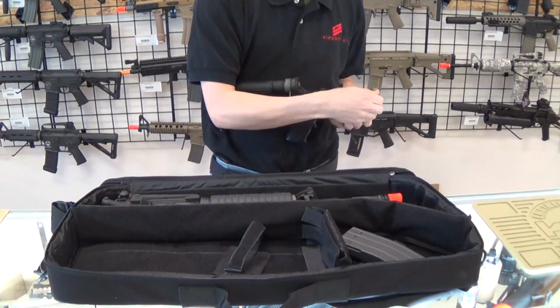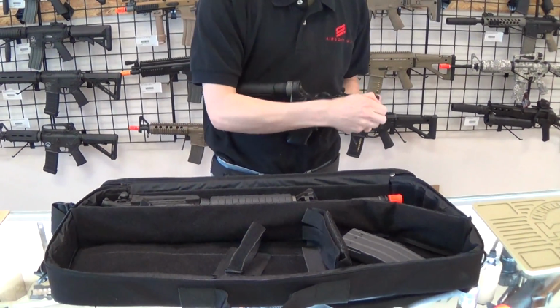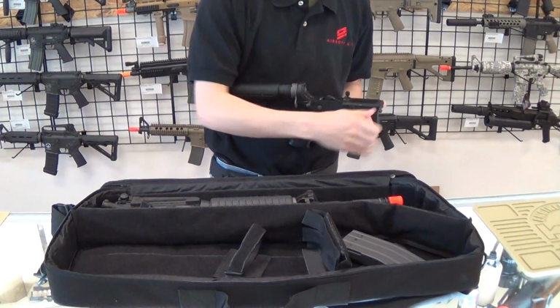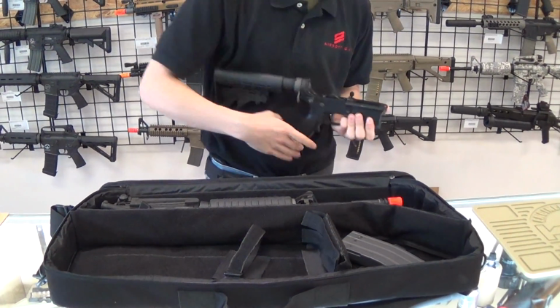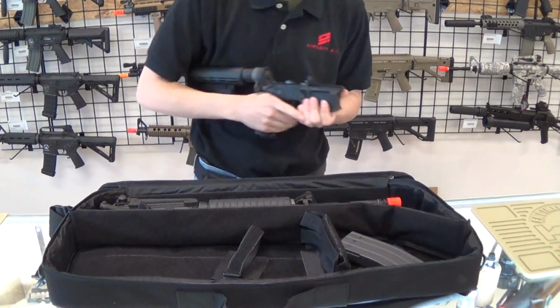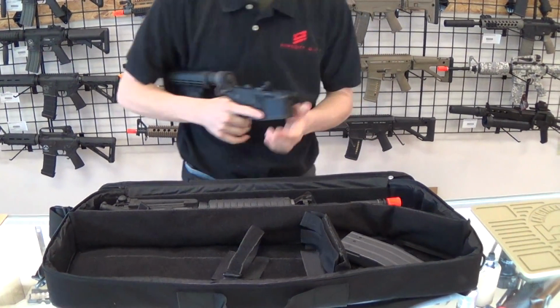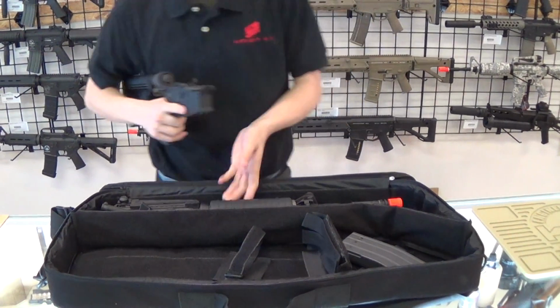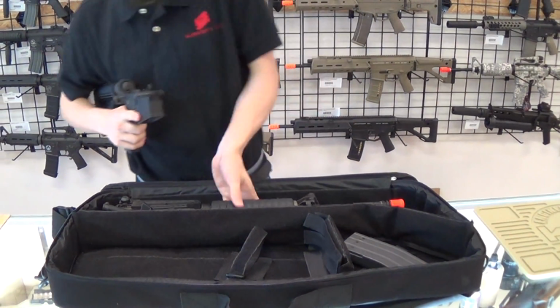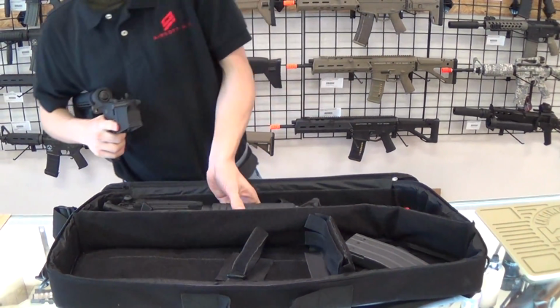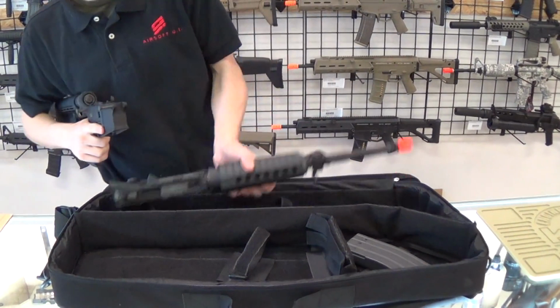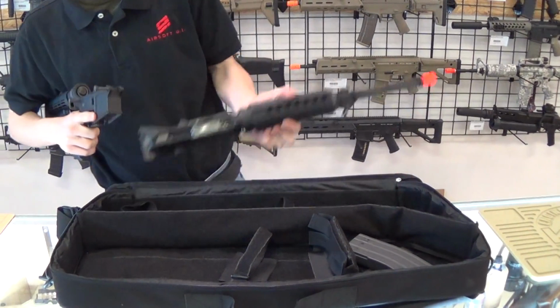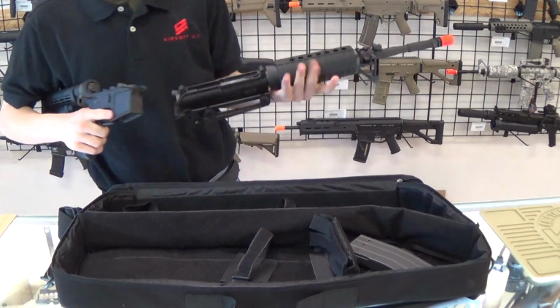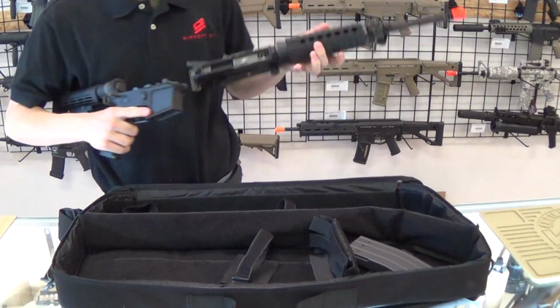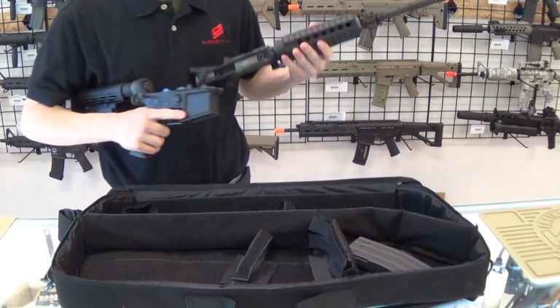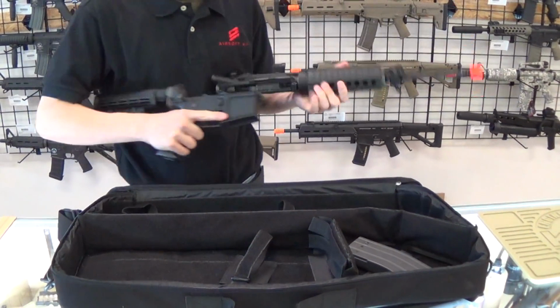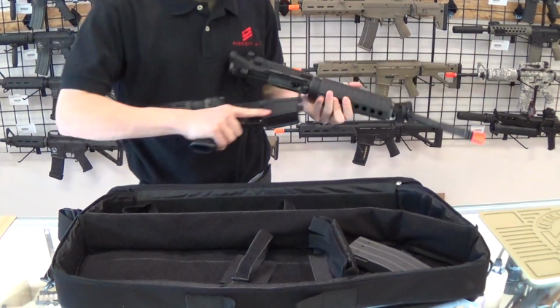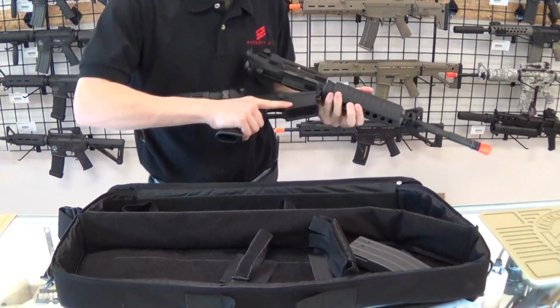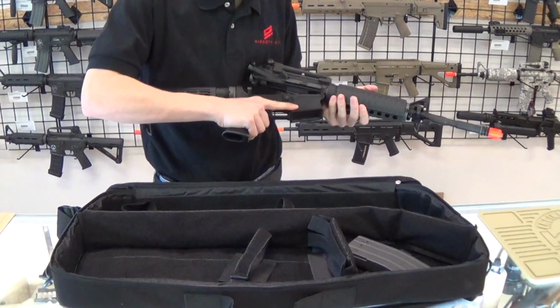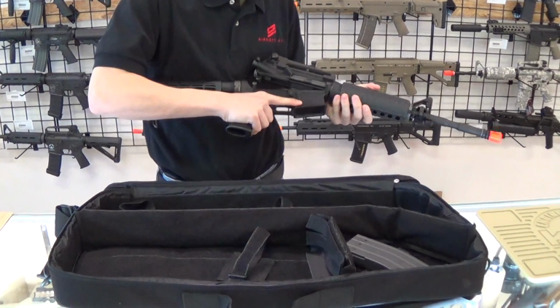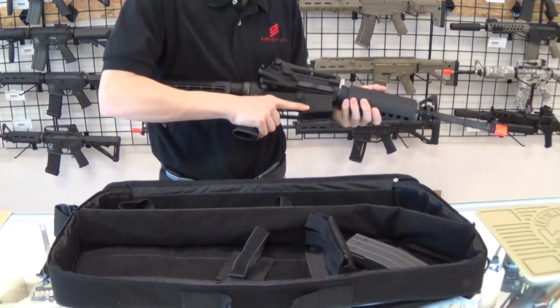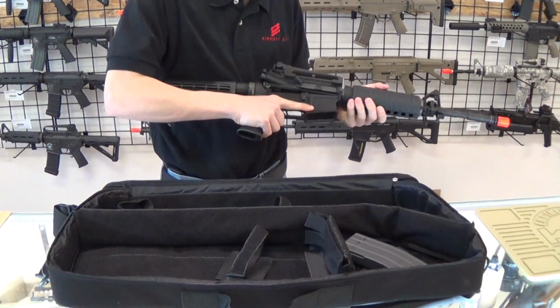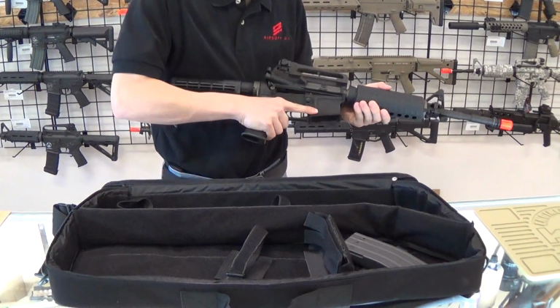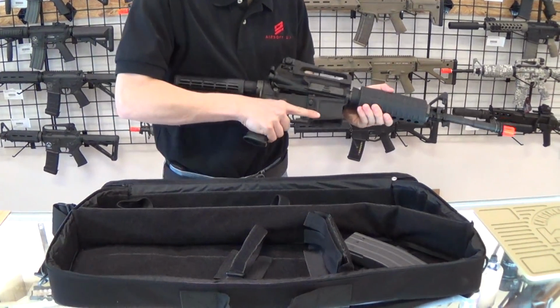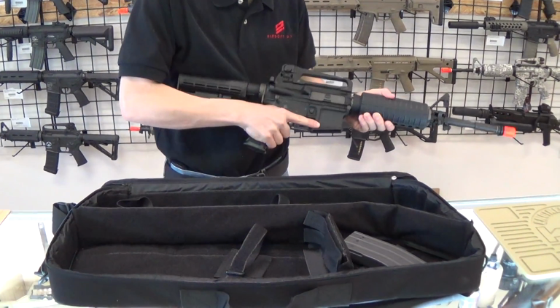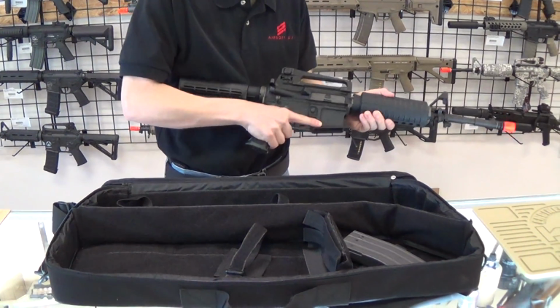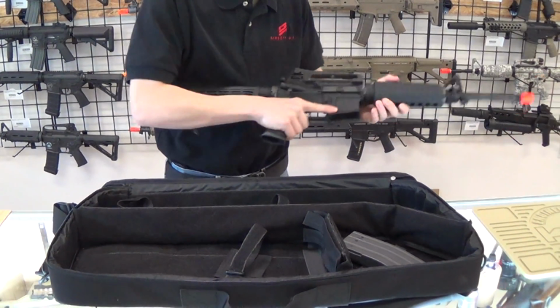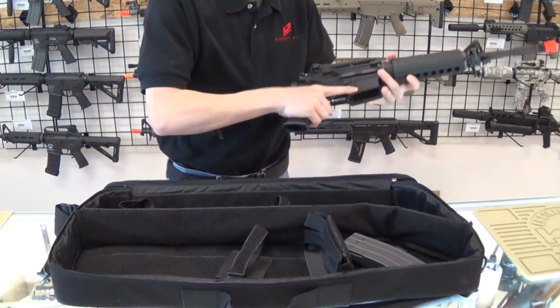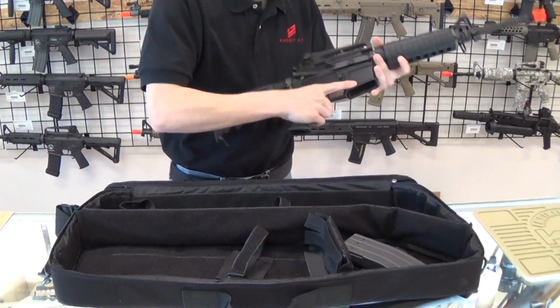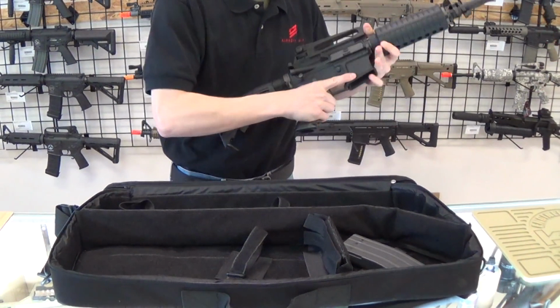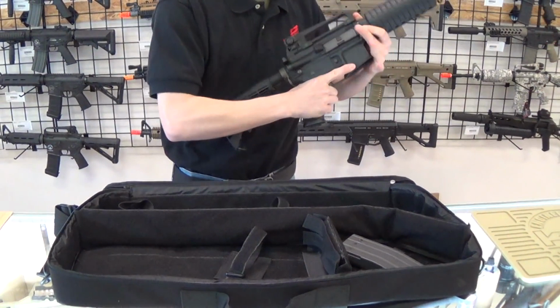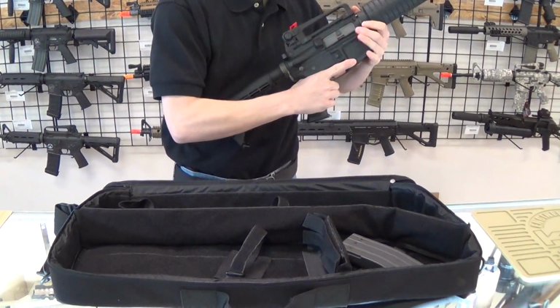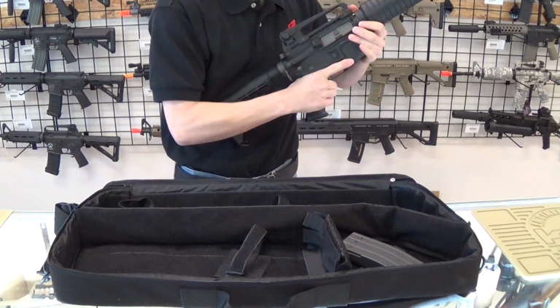You can do this with an AEG as well, as long as it's wired to the back of the gun, so you can actually crack it in half like this.